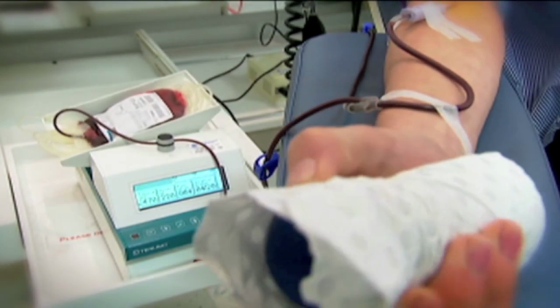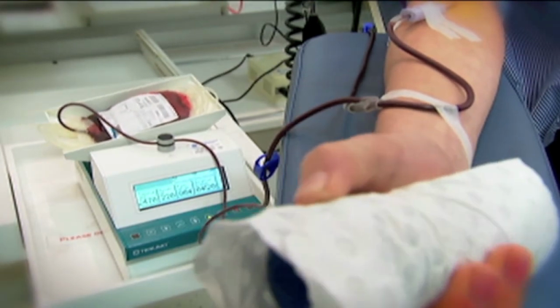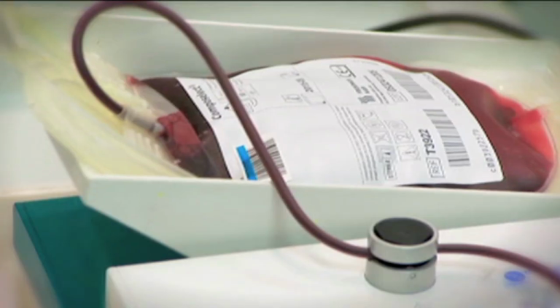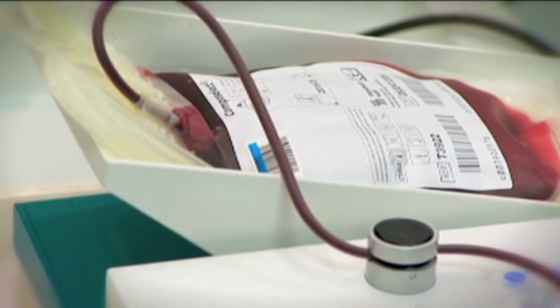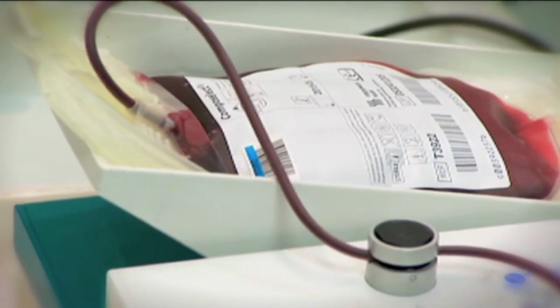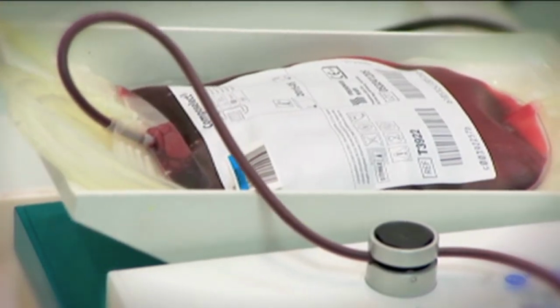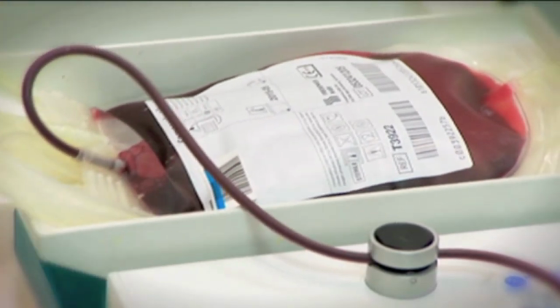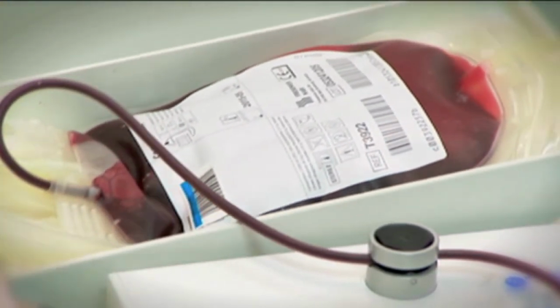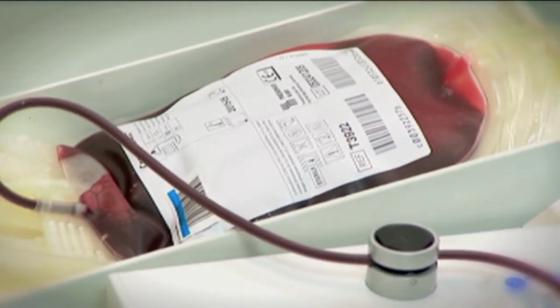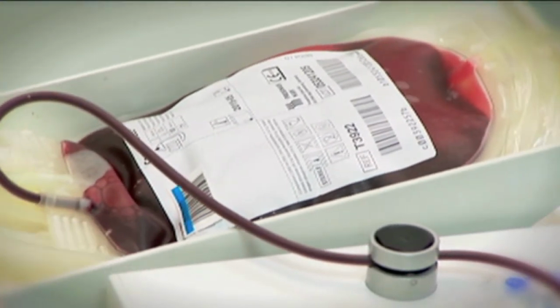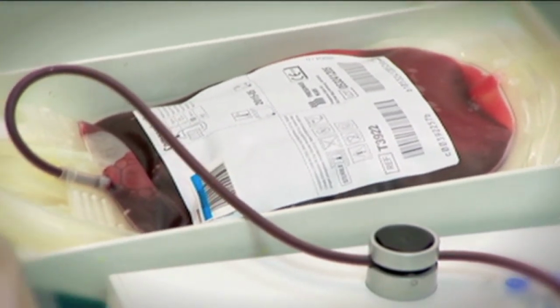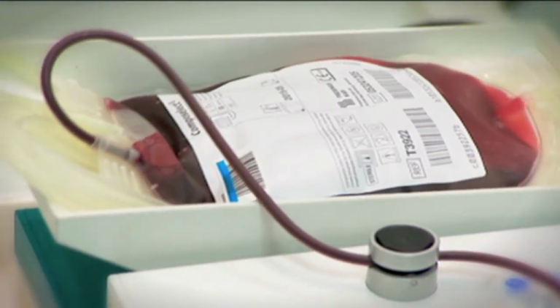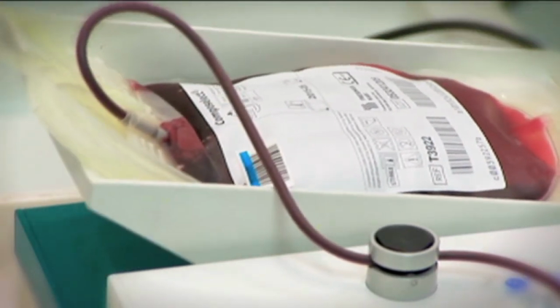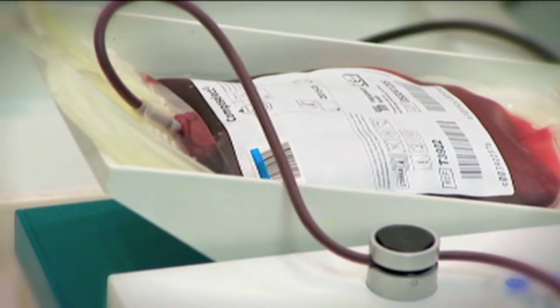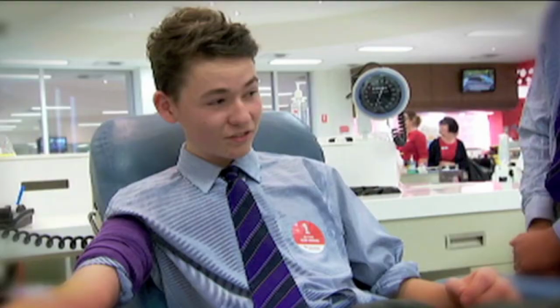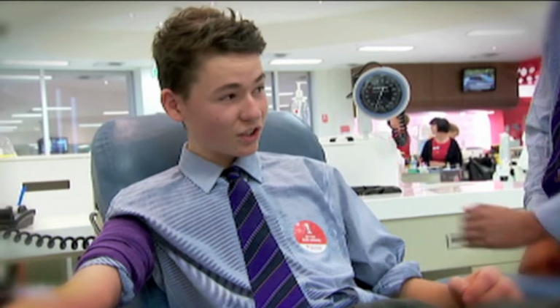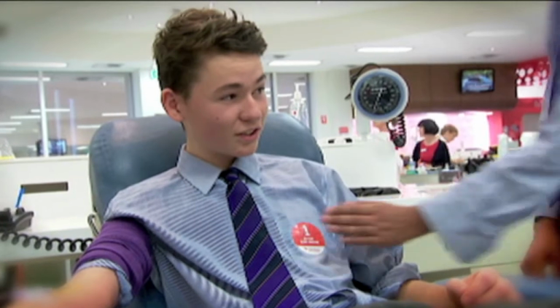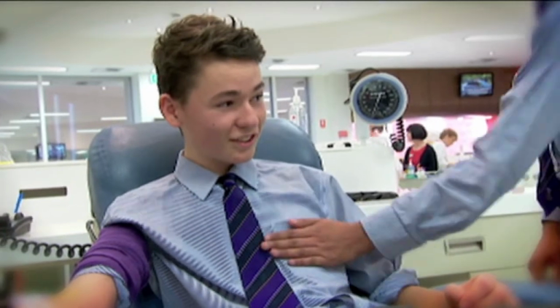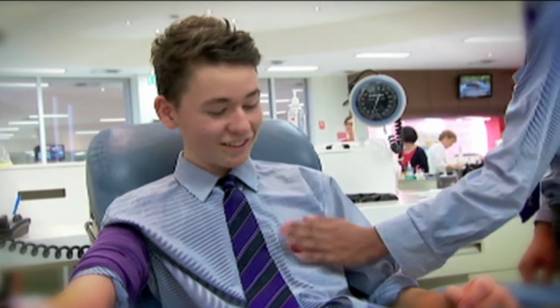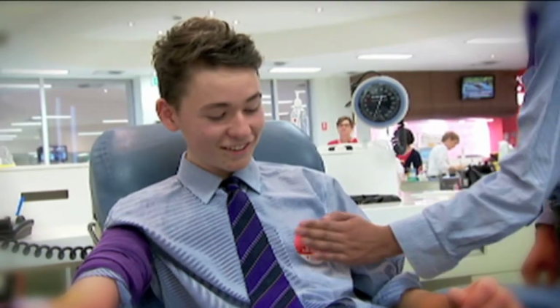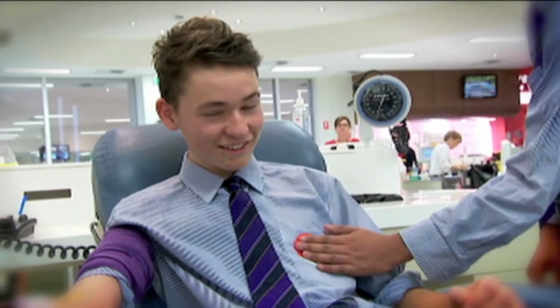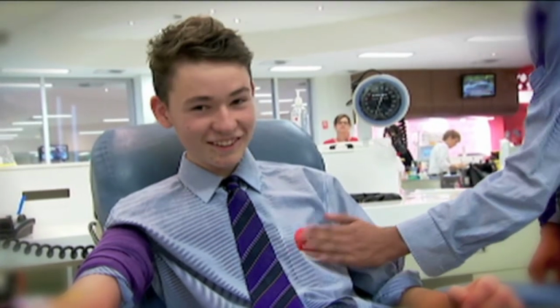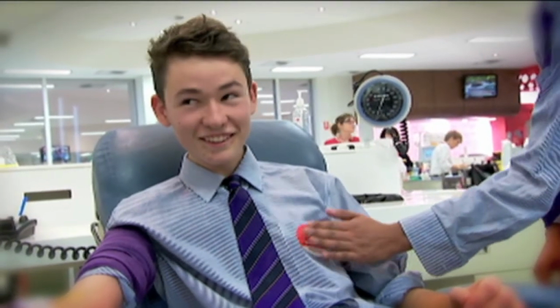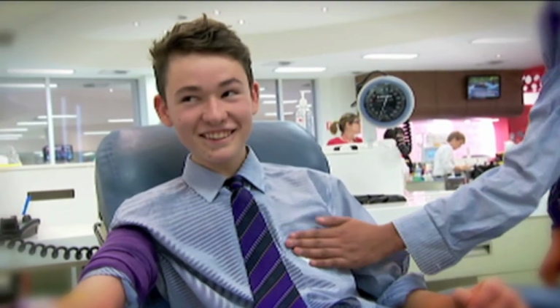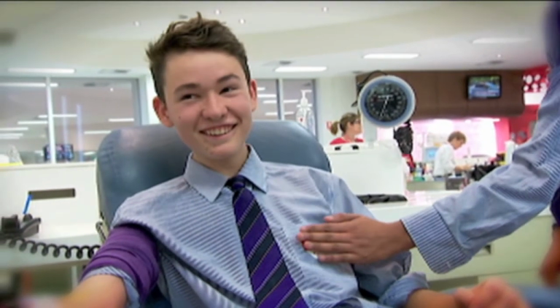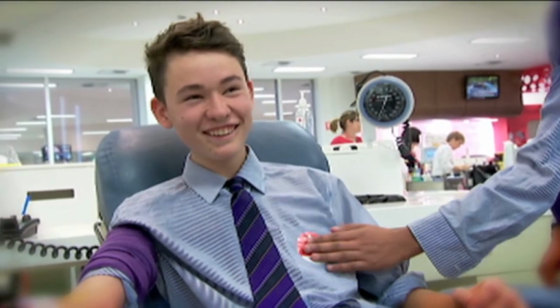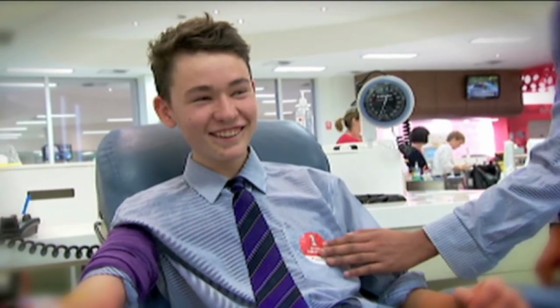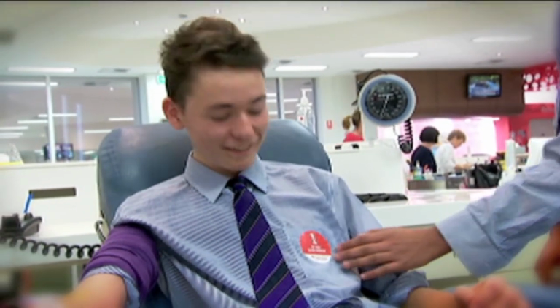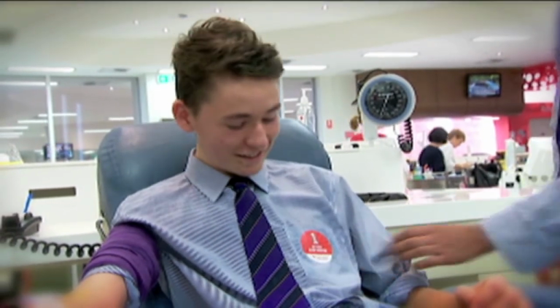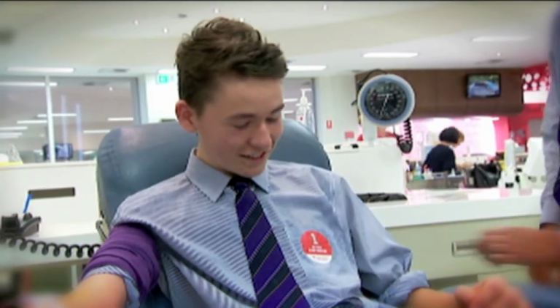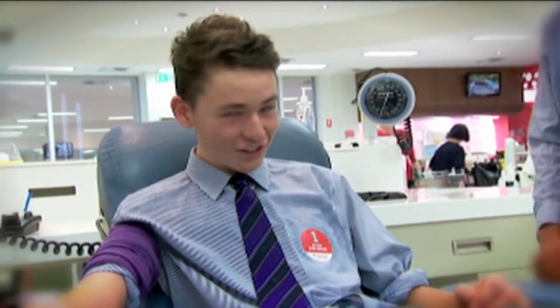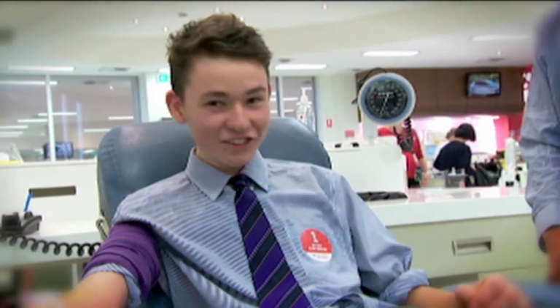So you never know — the blood that you donate could one day be used to save a life.